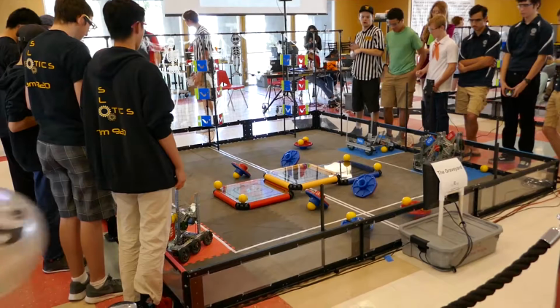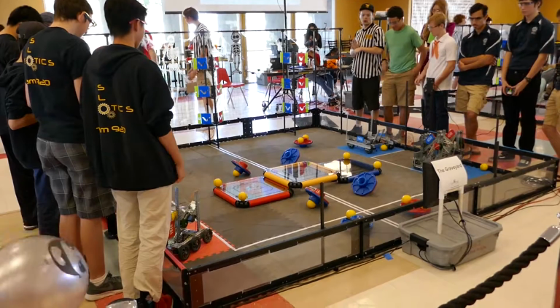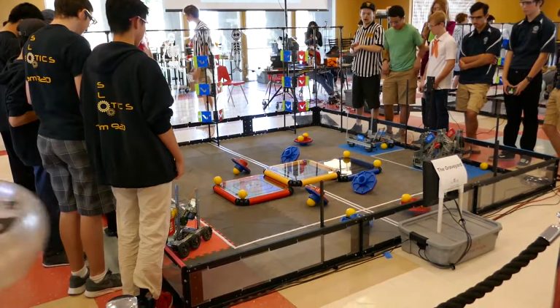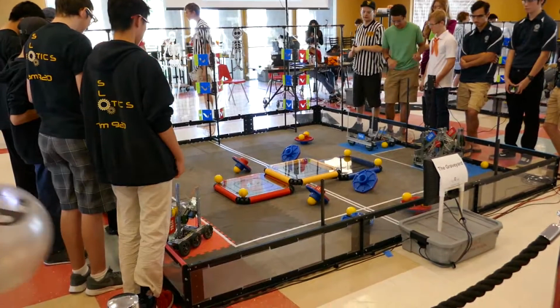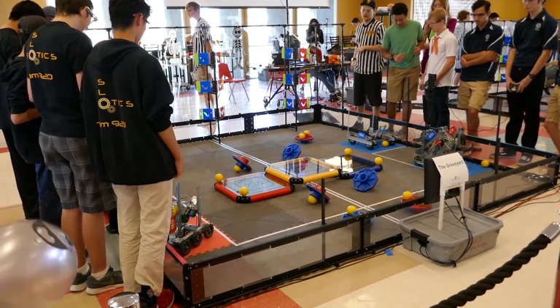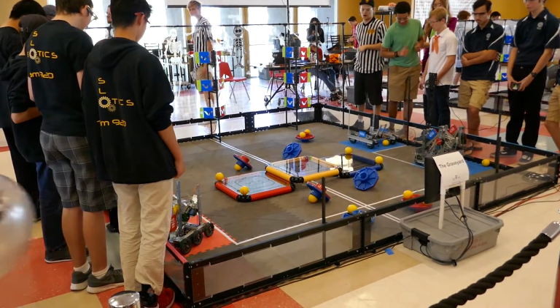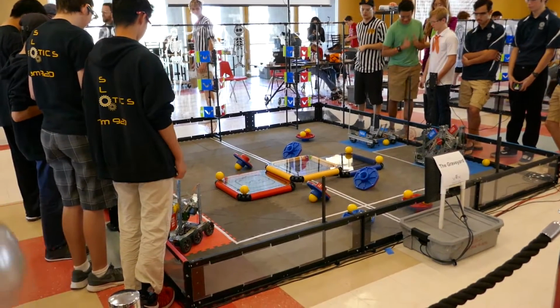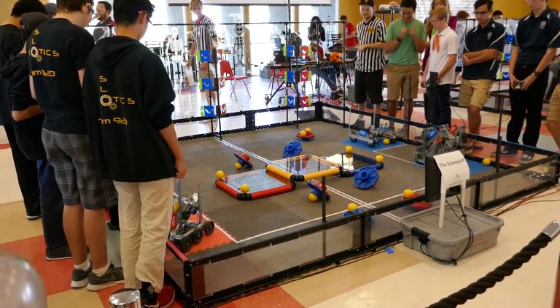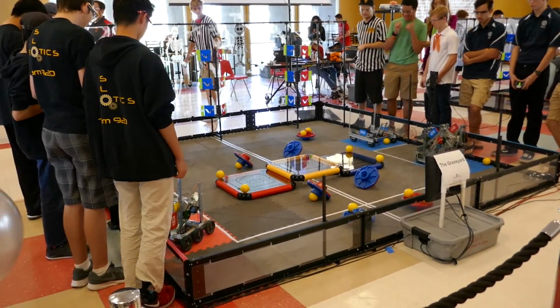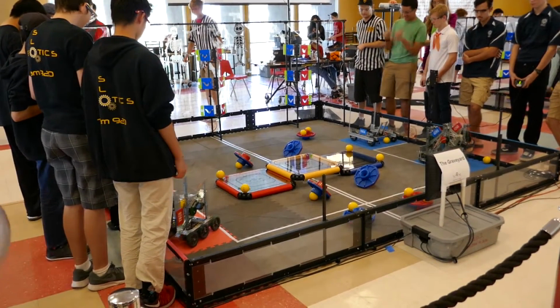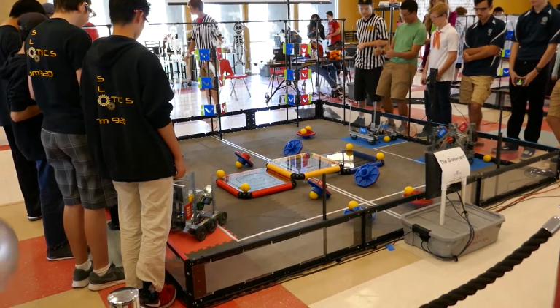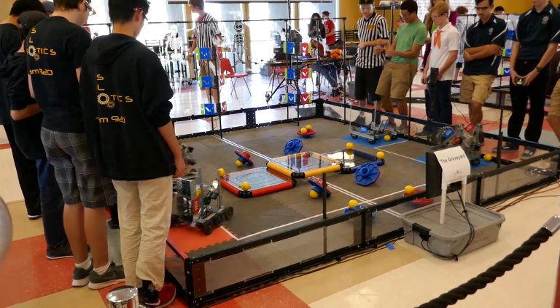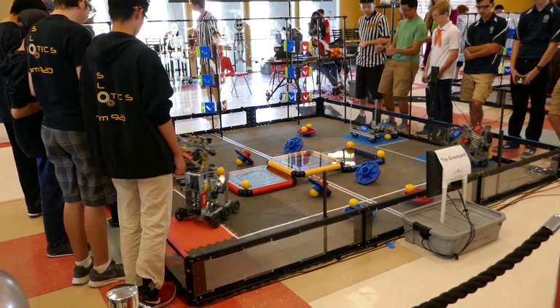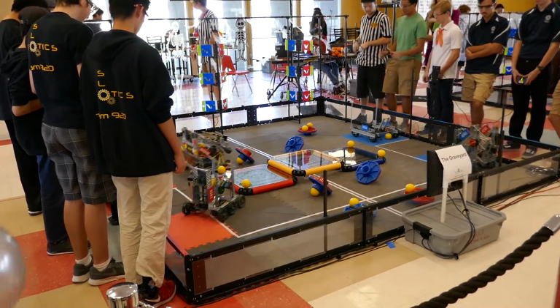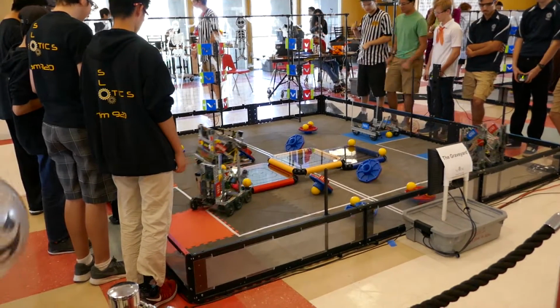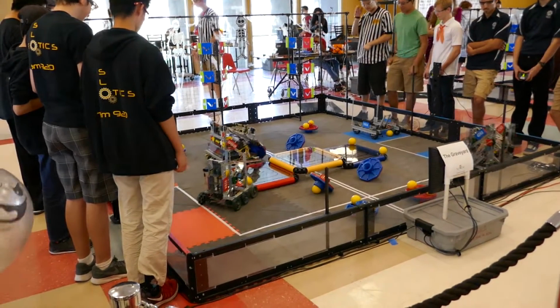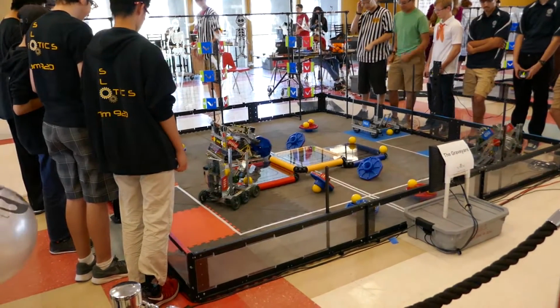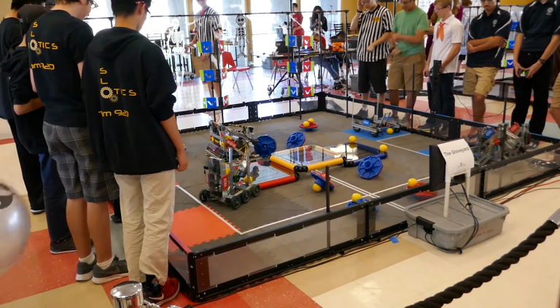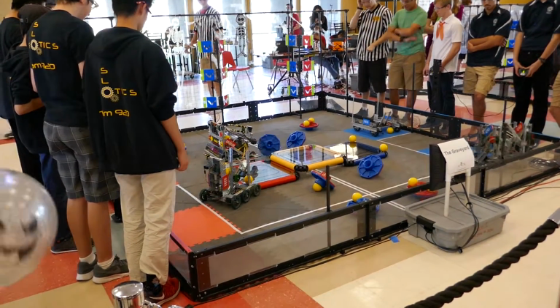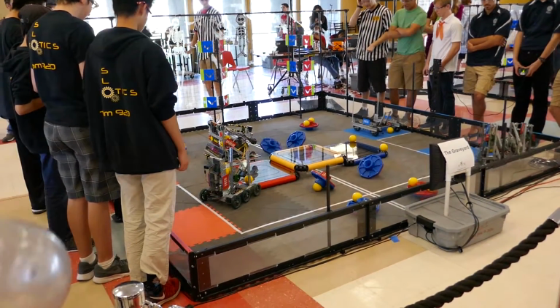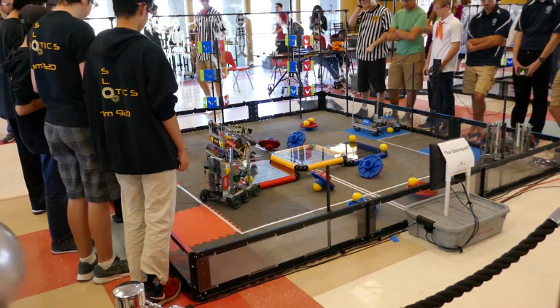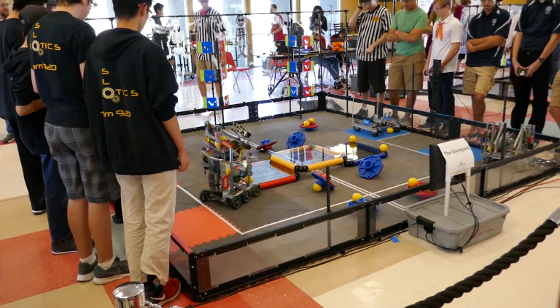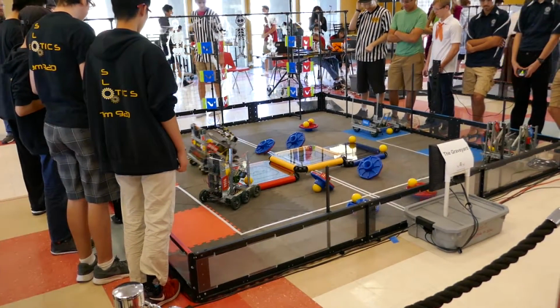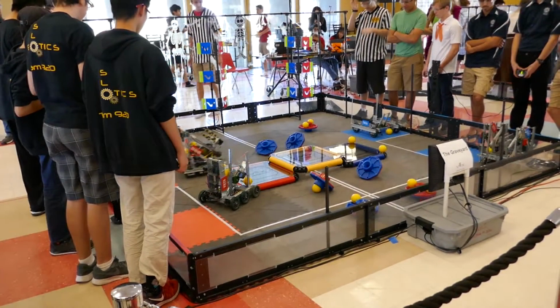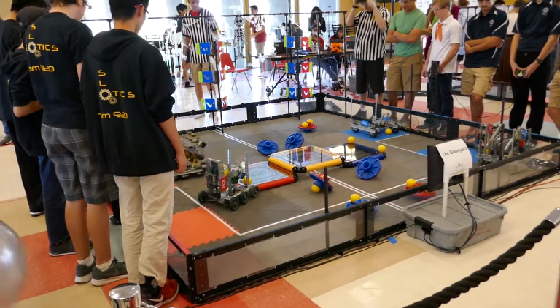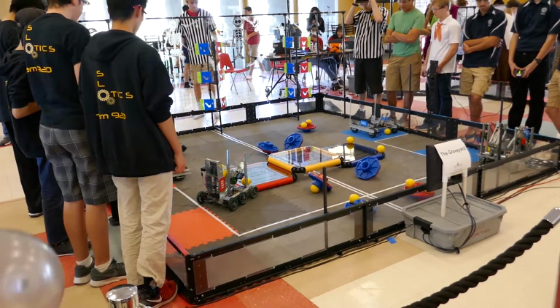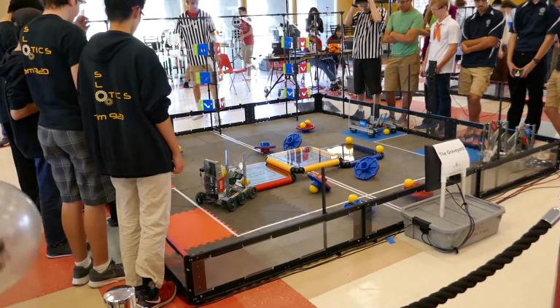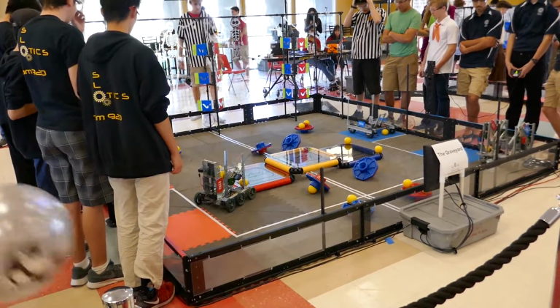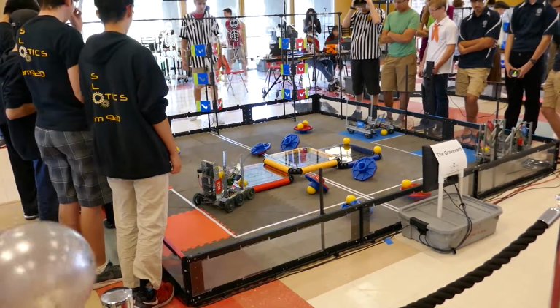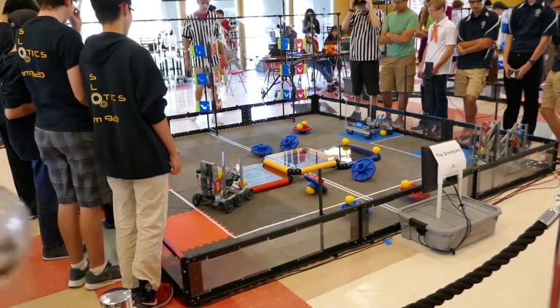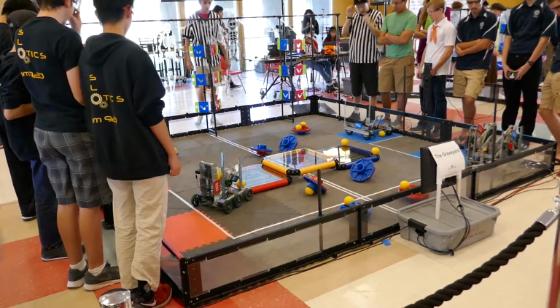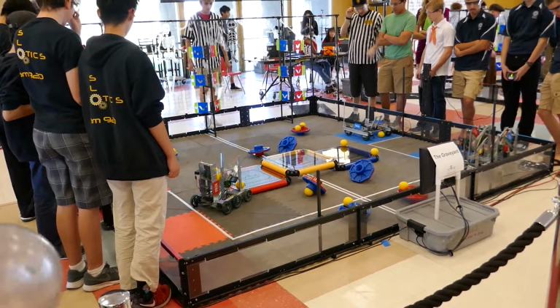3, 2, 1, go! I know, I wanted to see a look on the screen. Look at that.